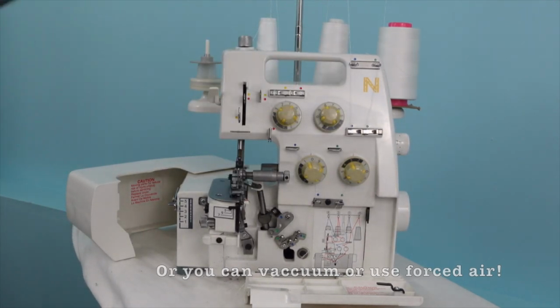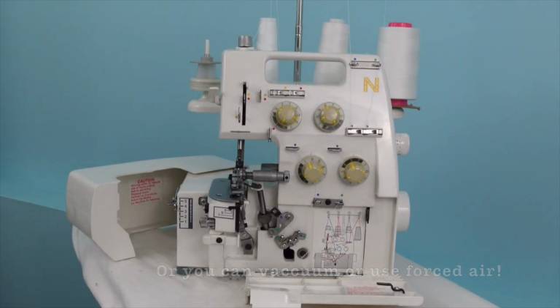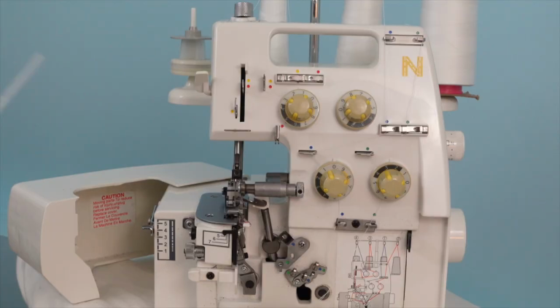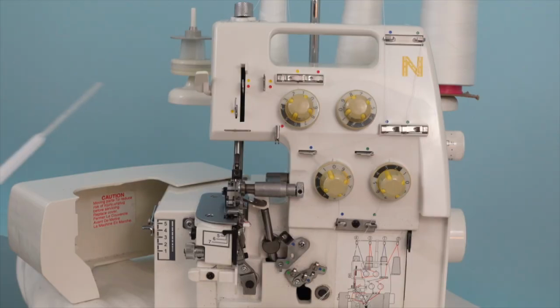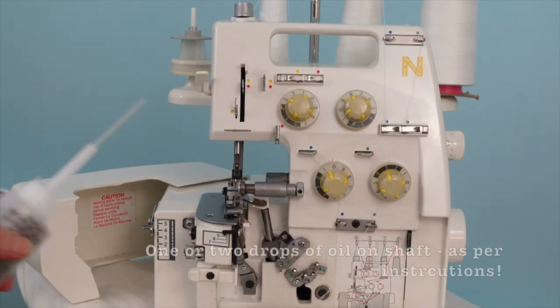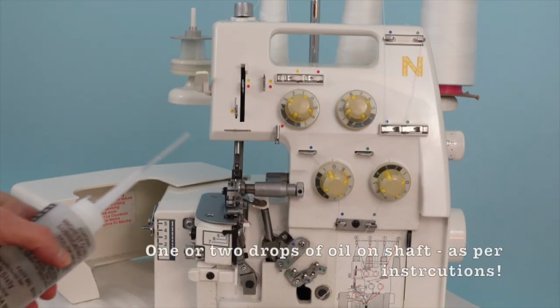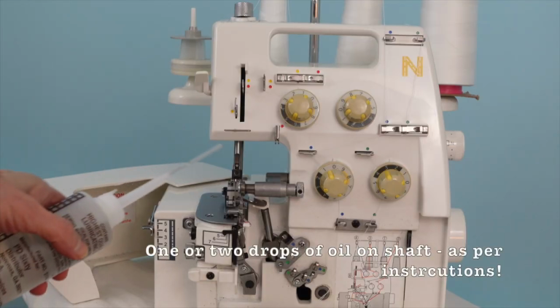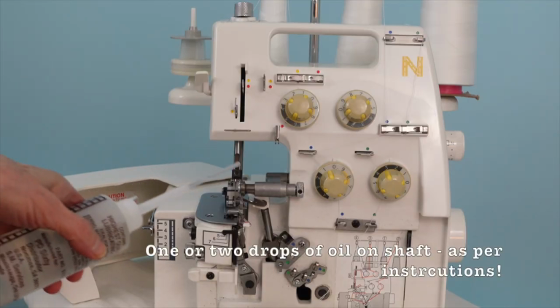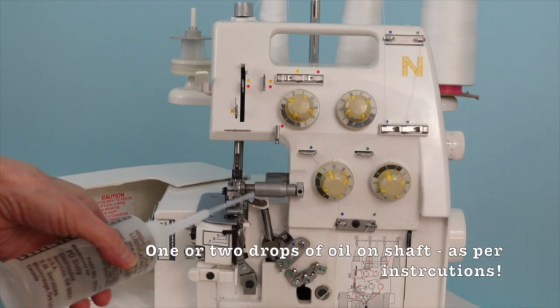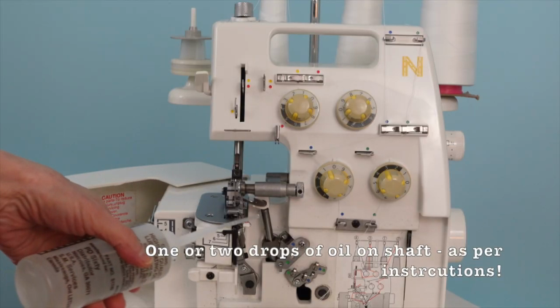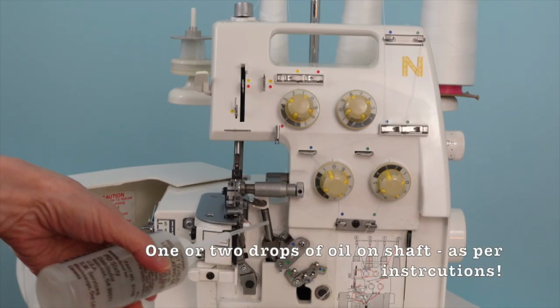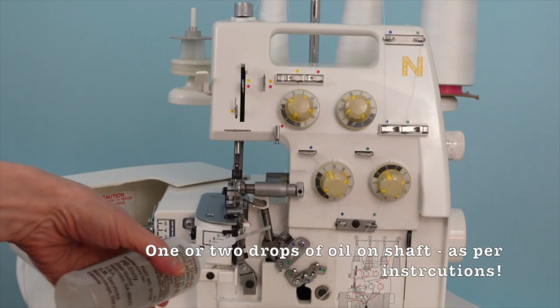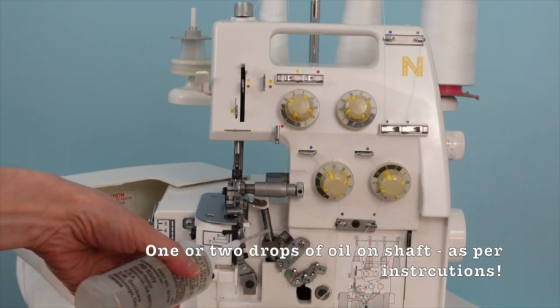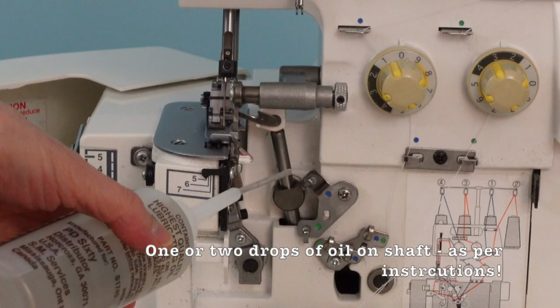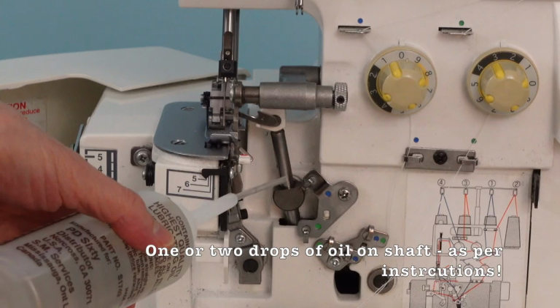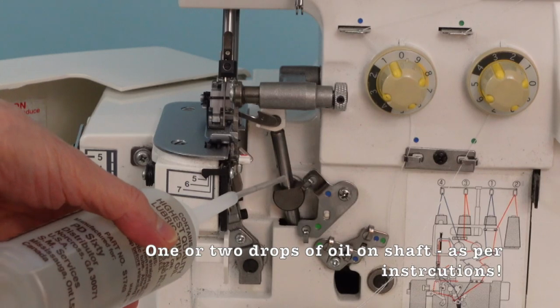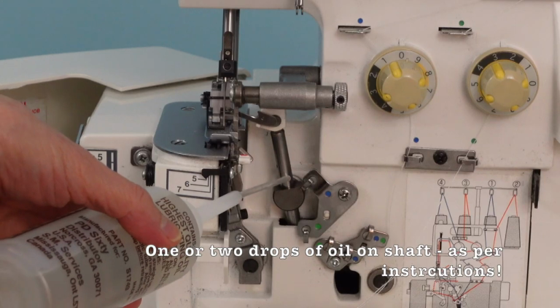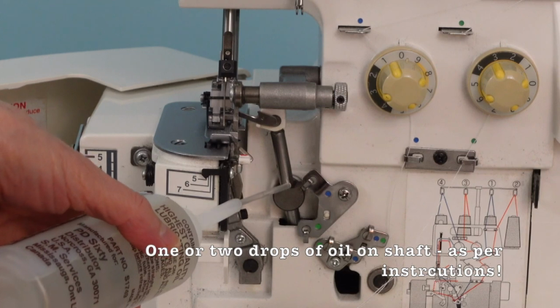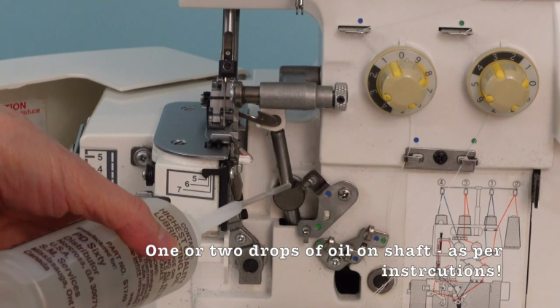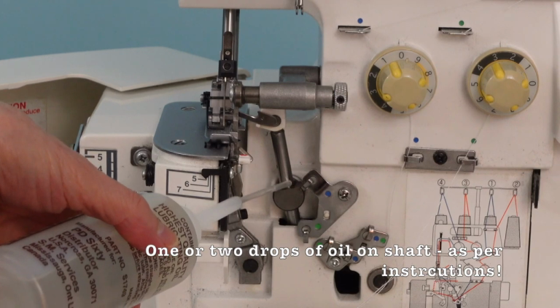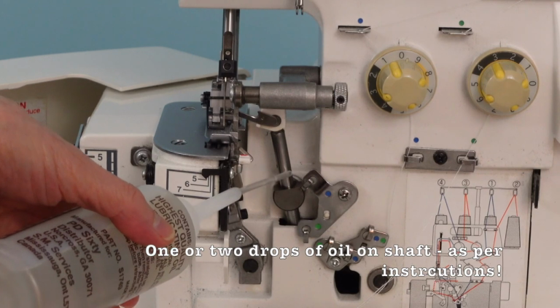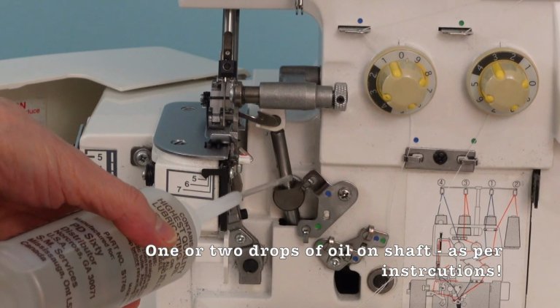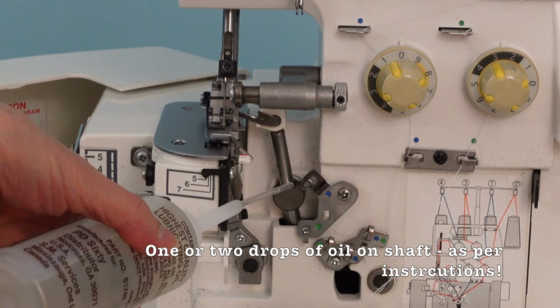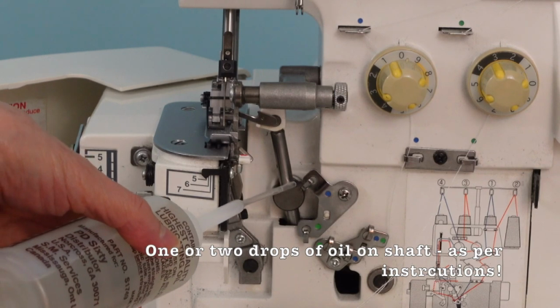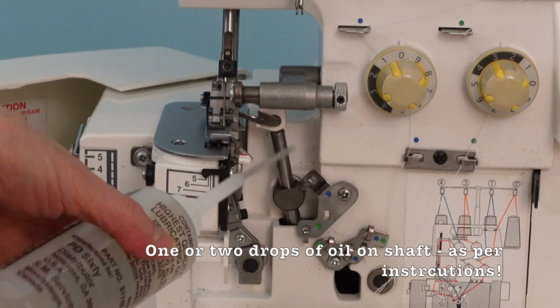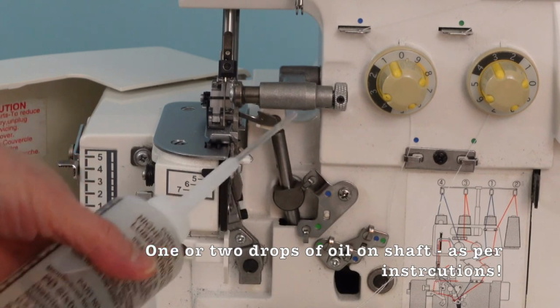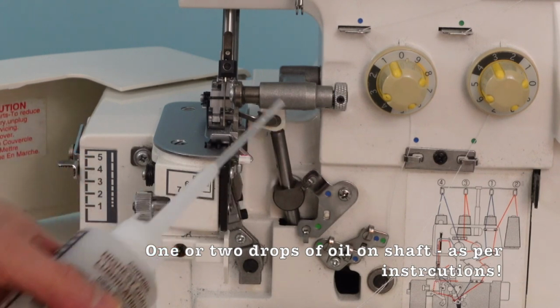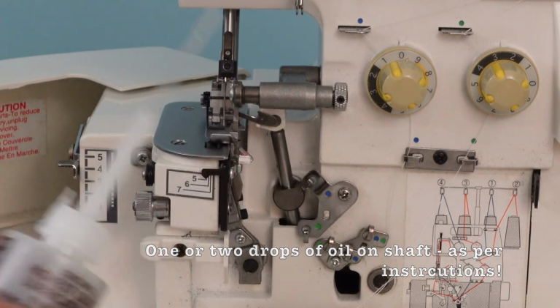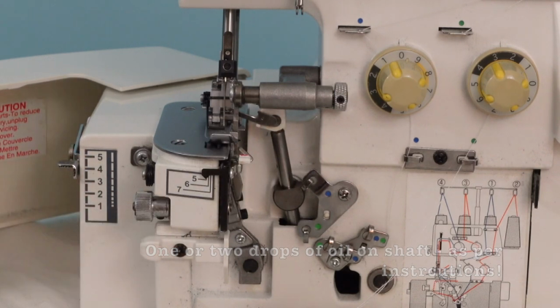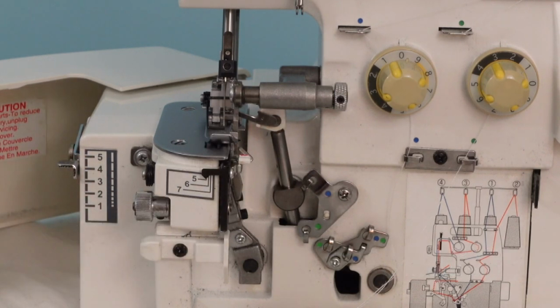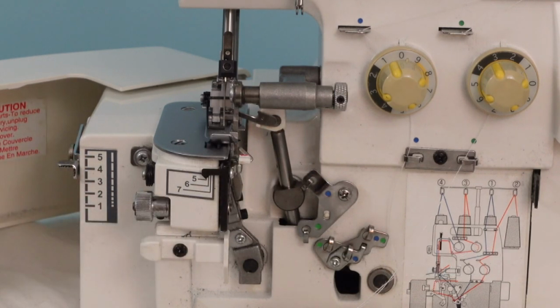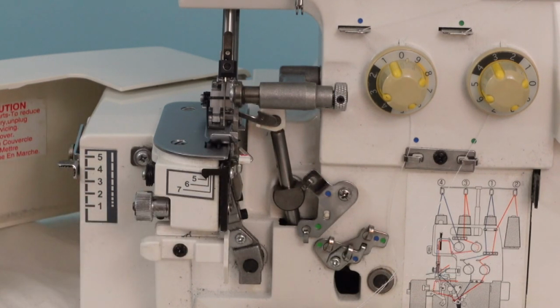Unless the booklet says otherwise, you can put one or two drops of oil on the shaft.